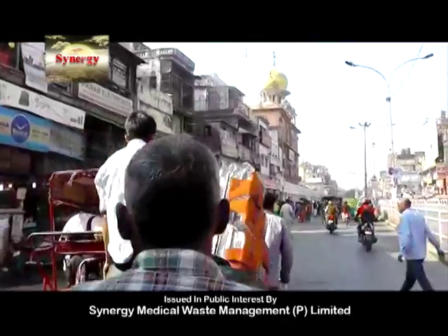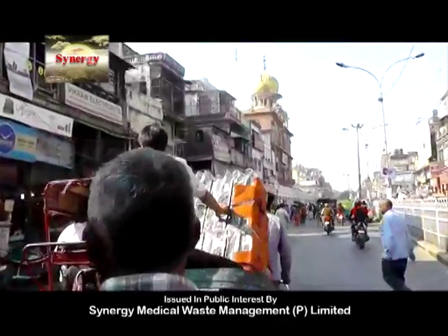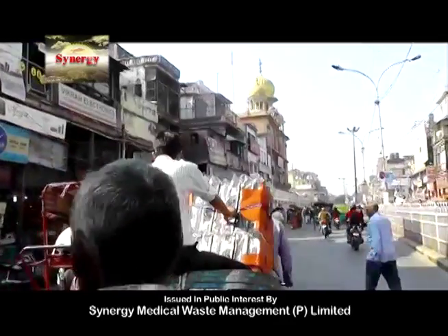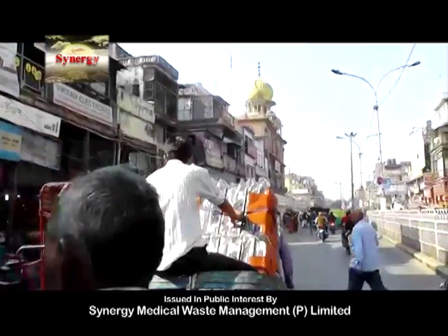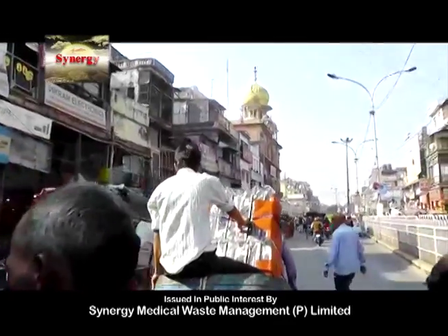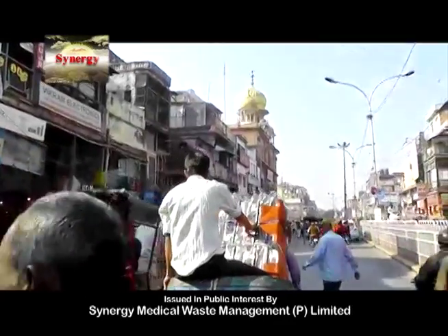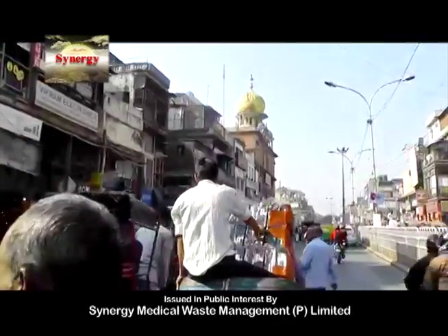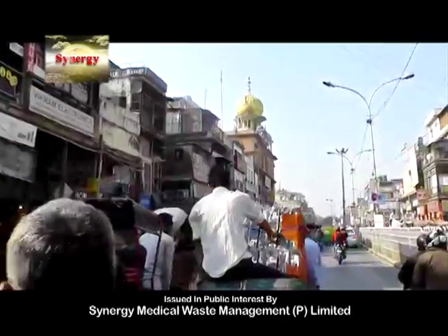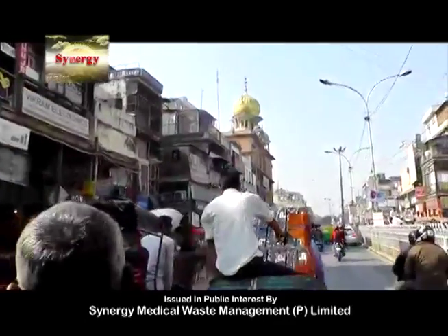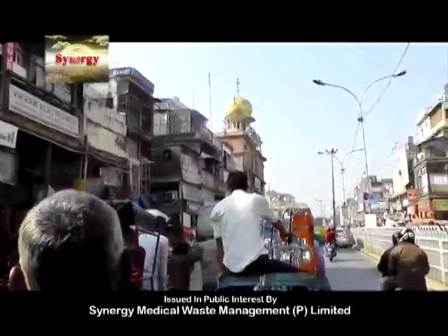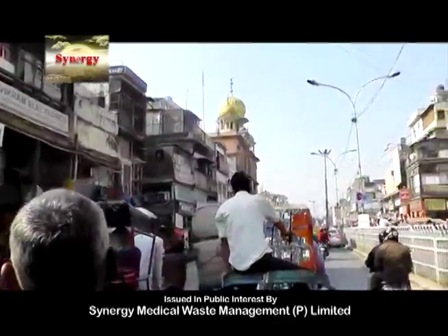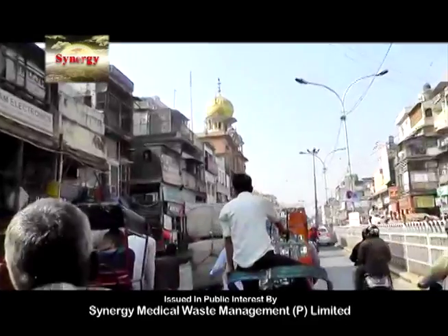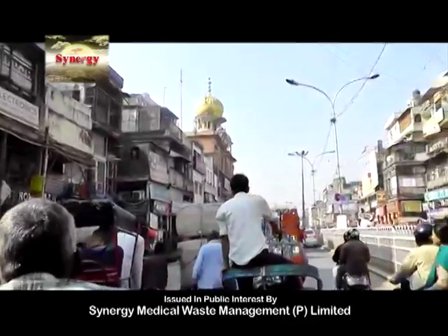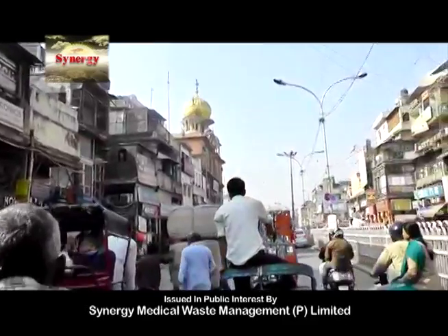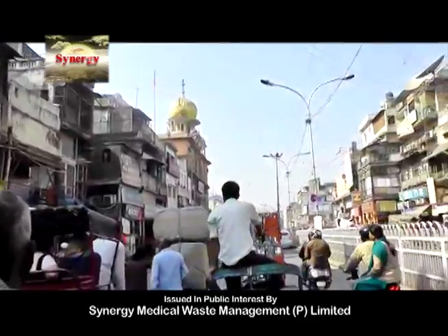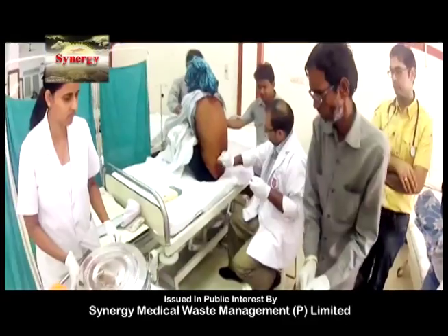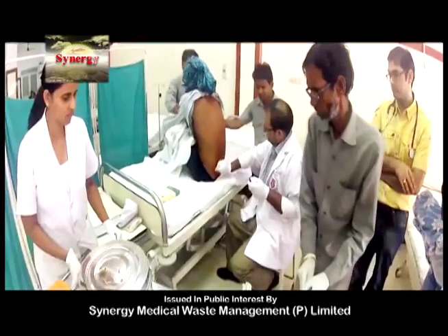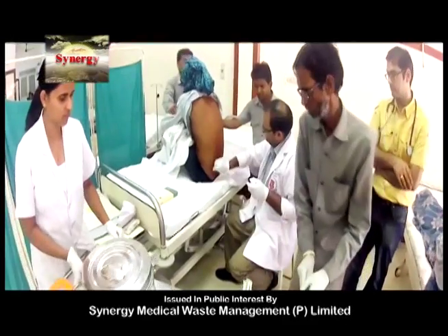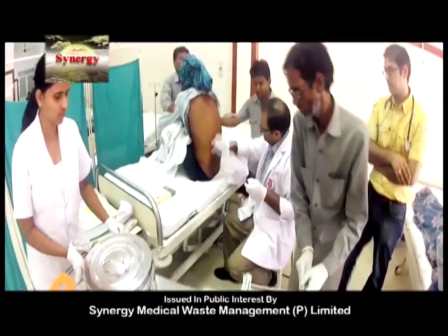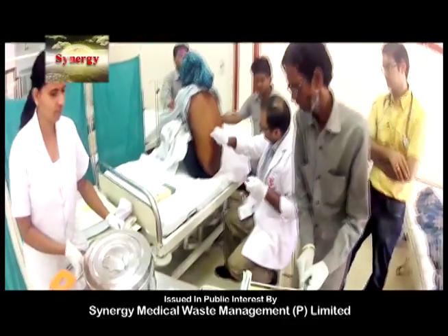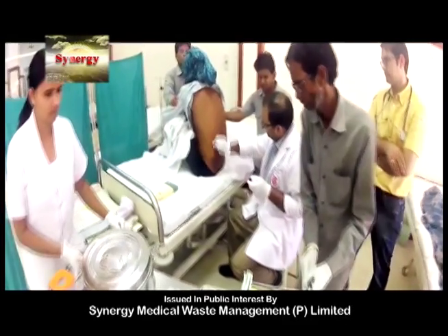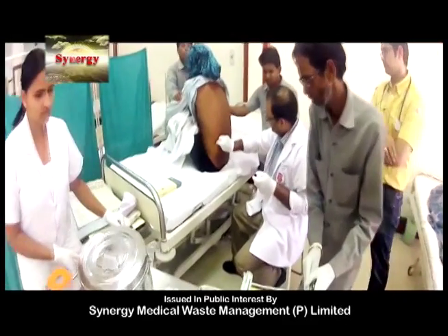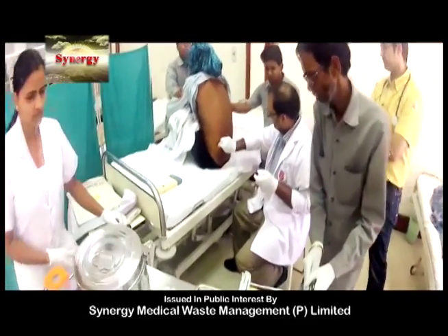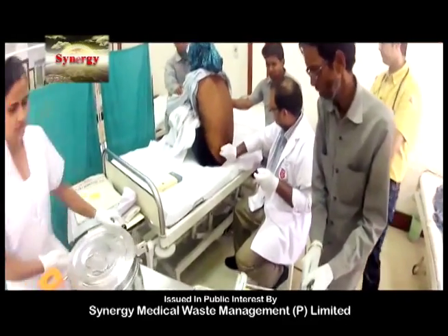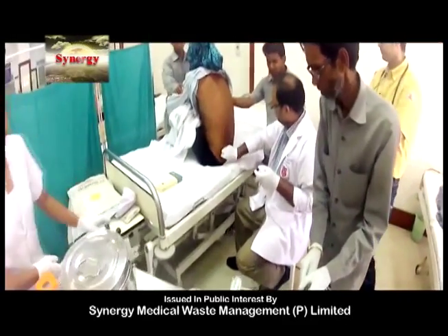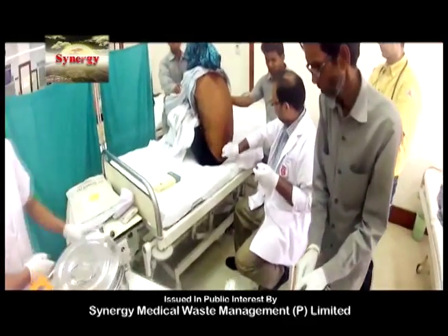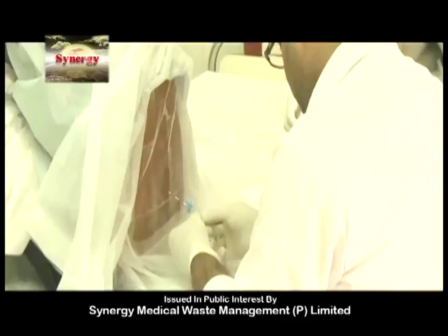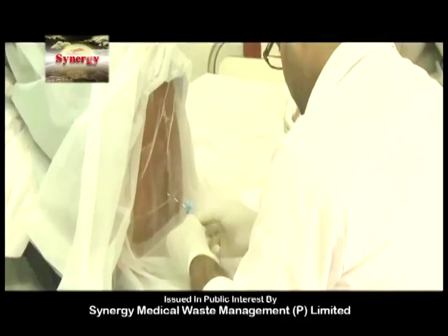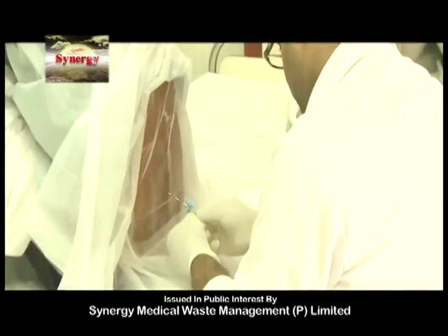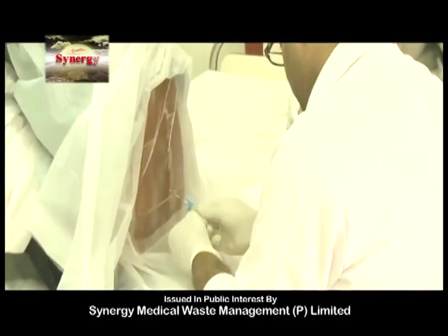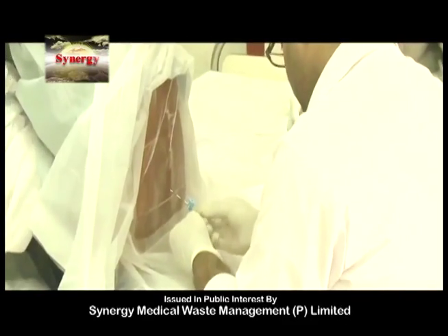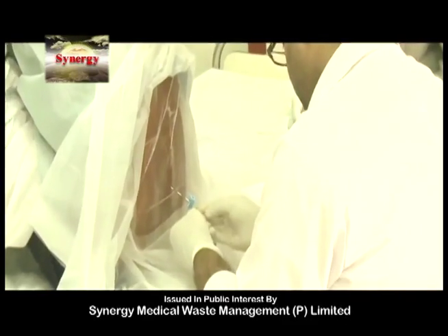Delhi, the dream city of many, produces more than 30 tons of biomedical waste every day.